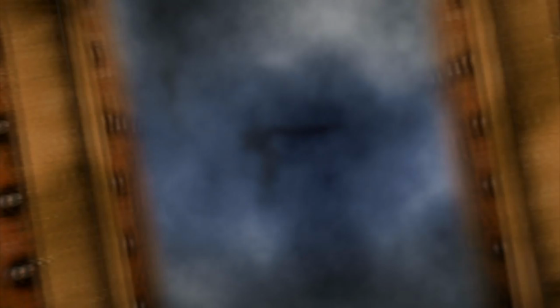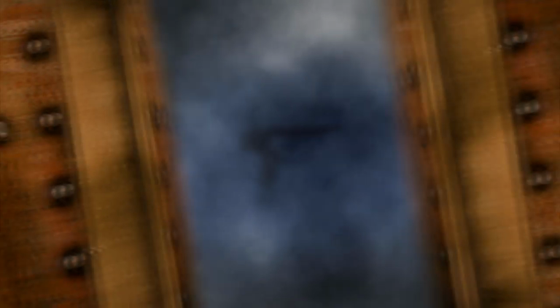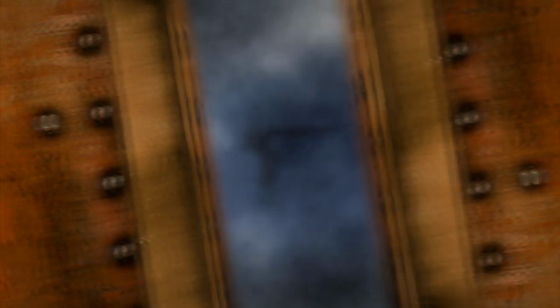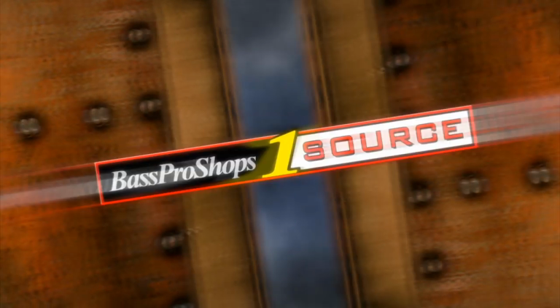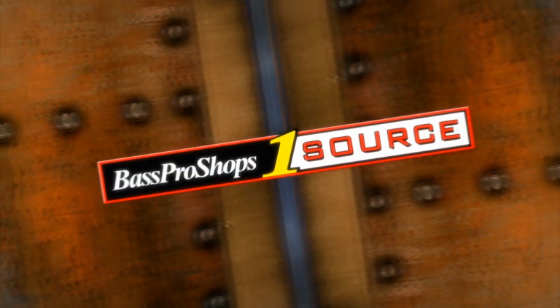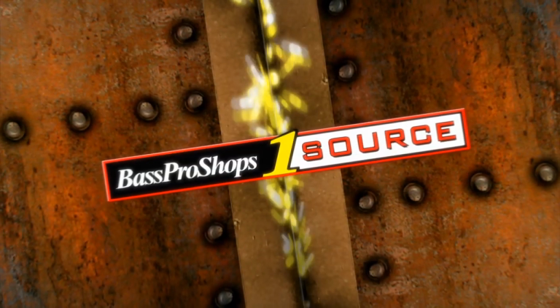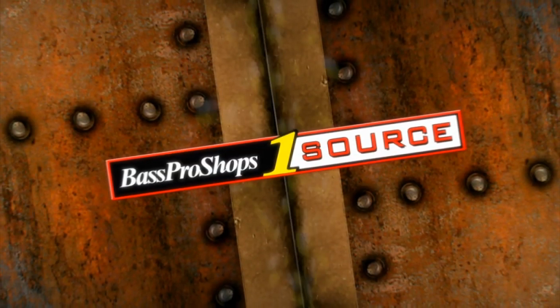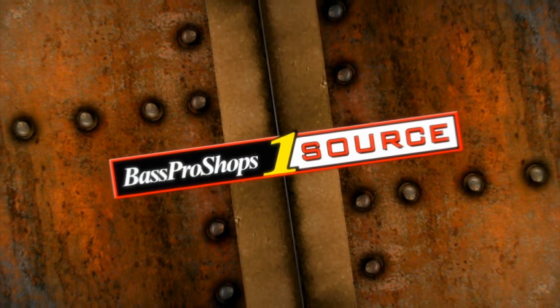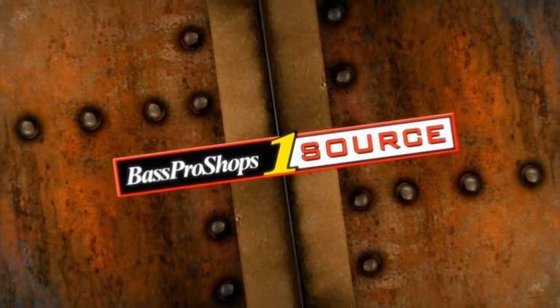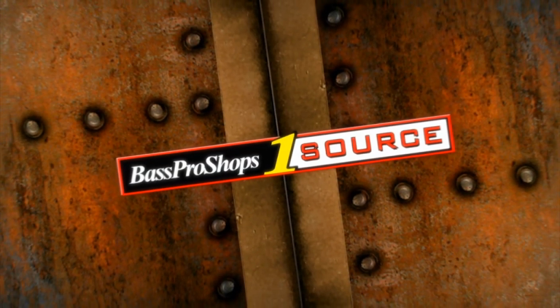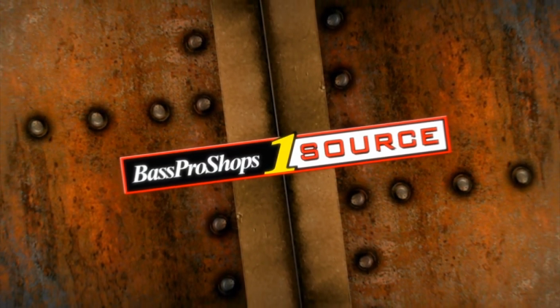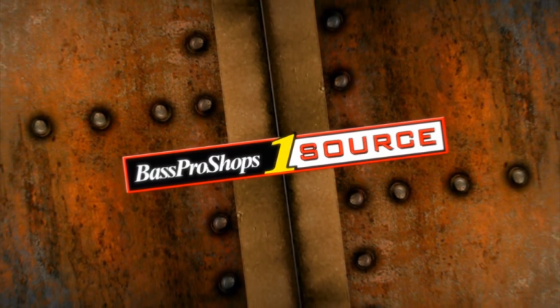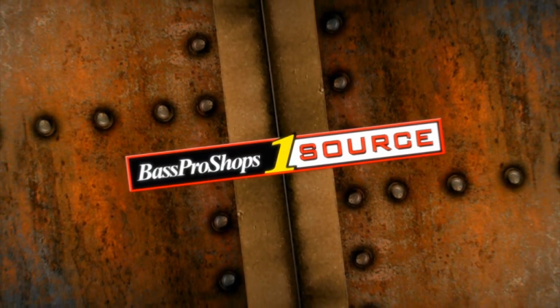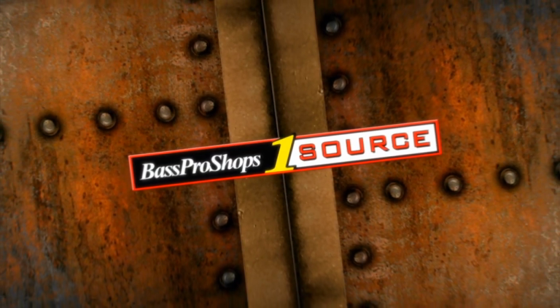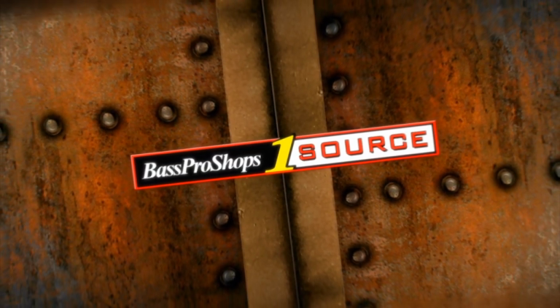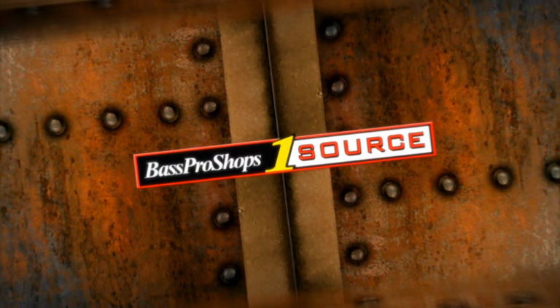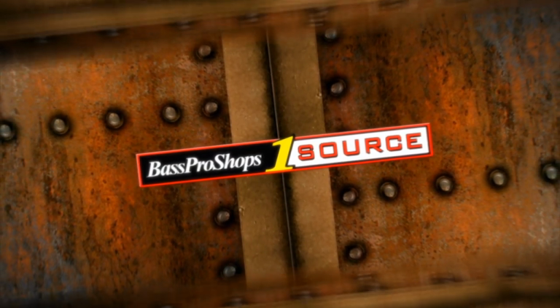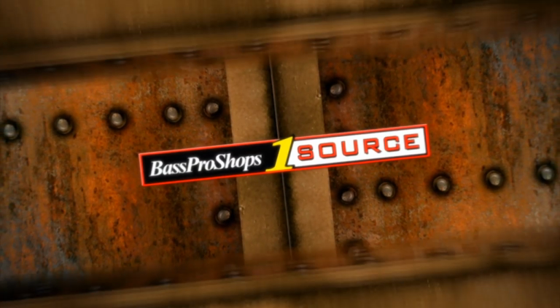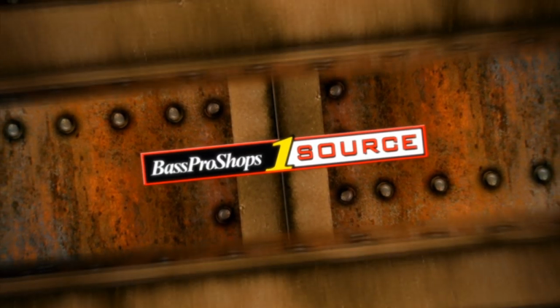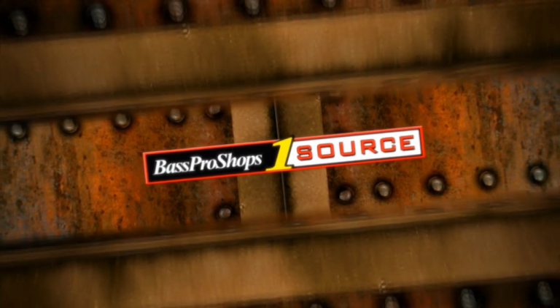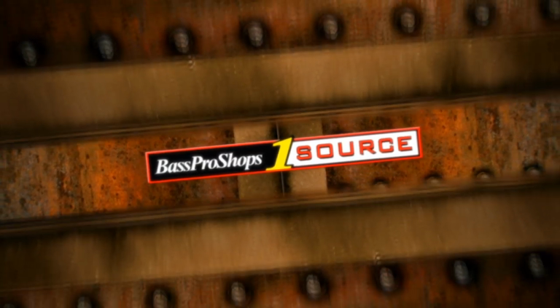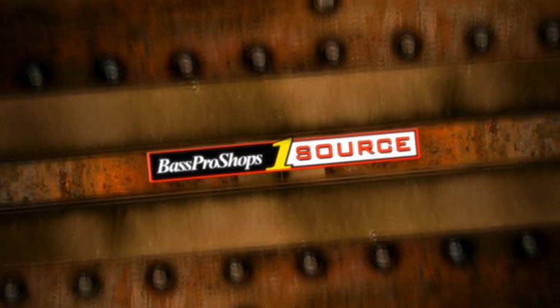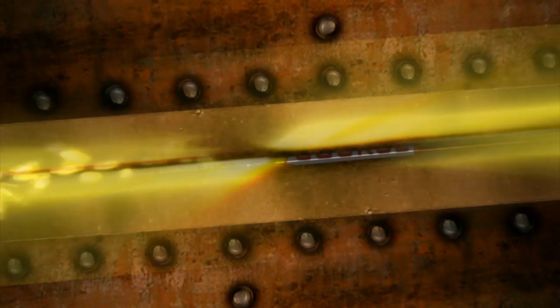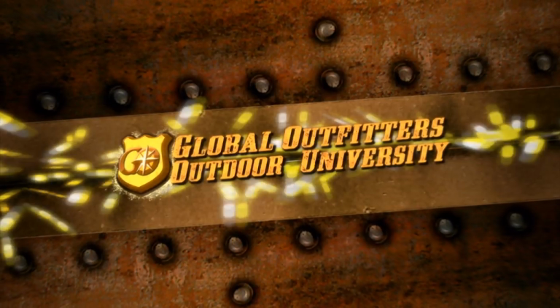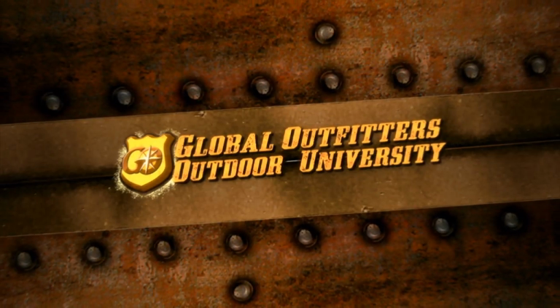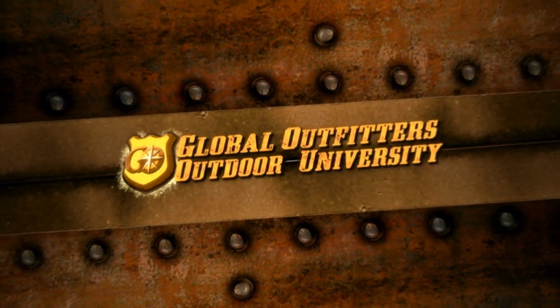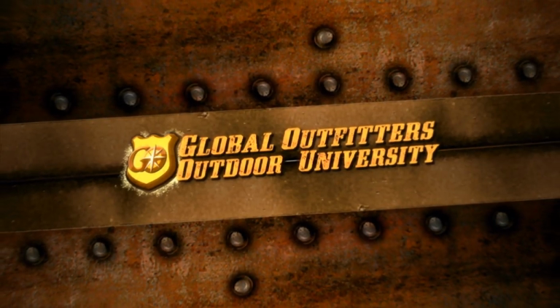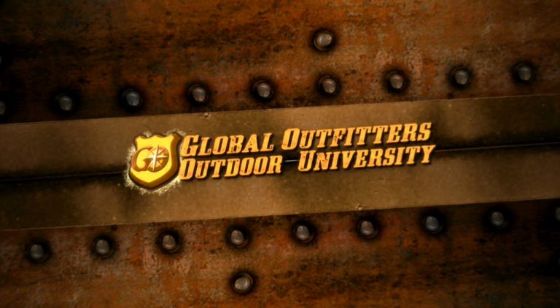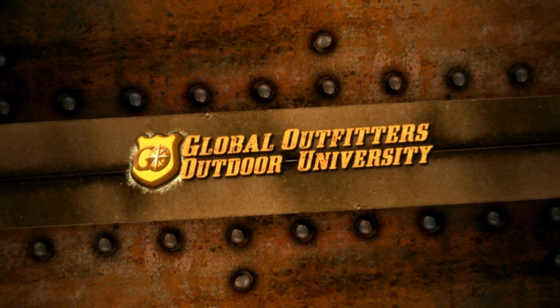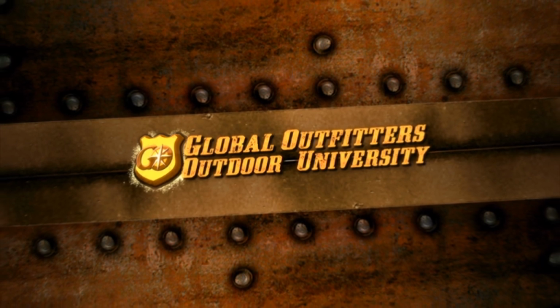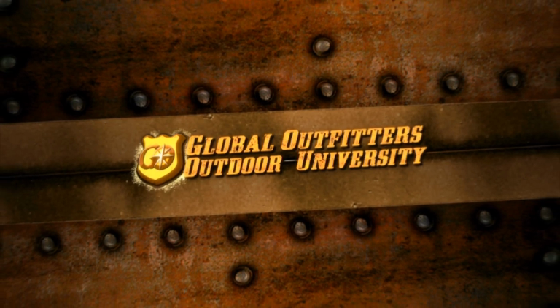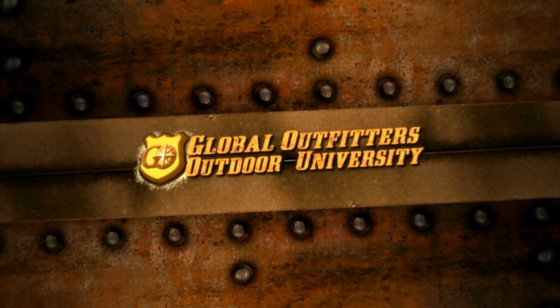Bass Pro Talks OneSource, brought to you by Global Outfitters Outdoor University.